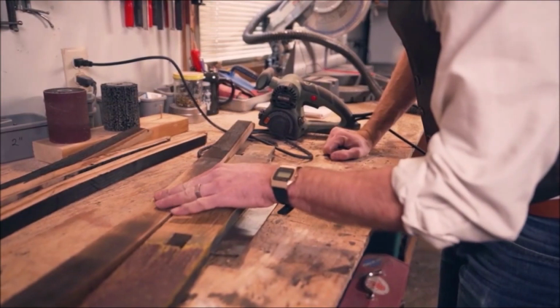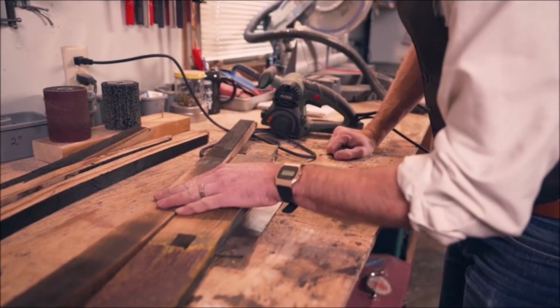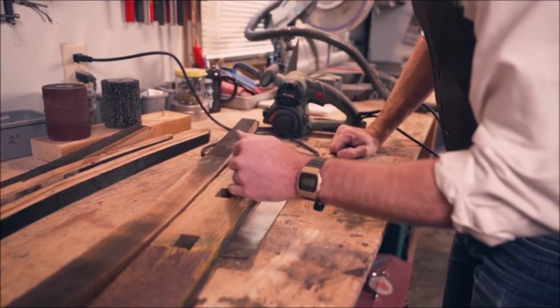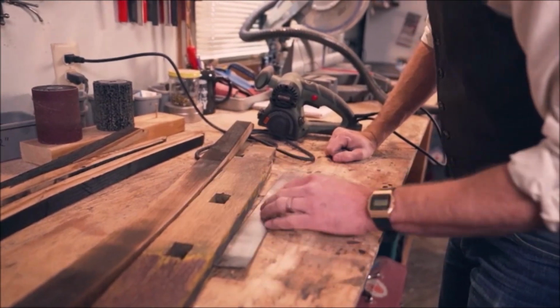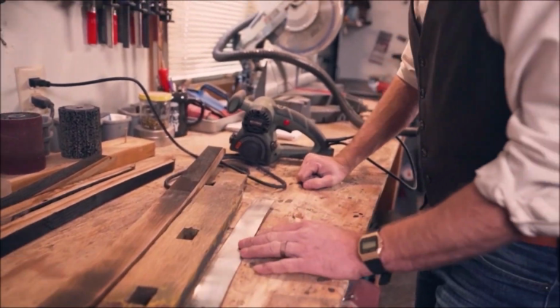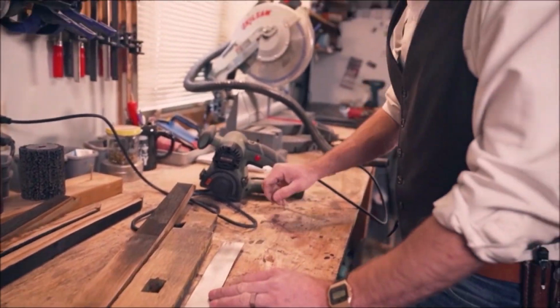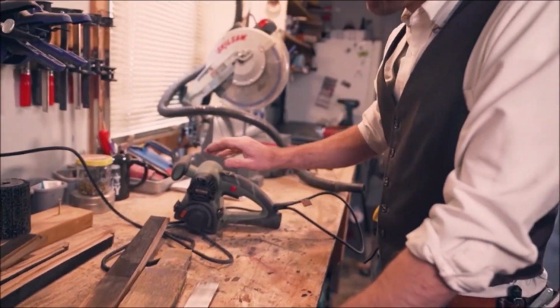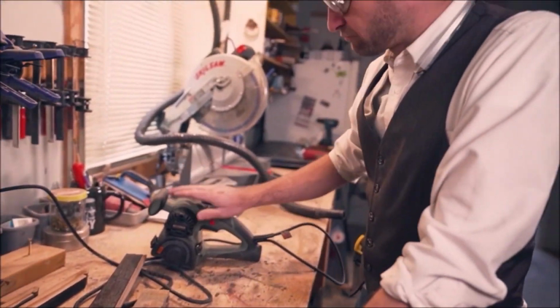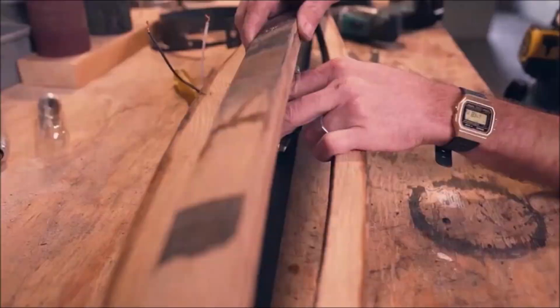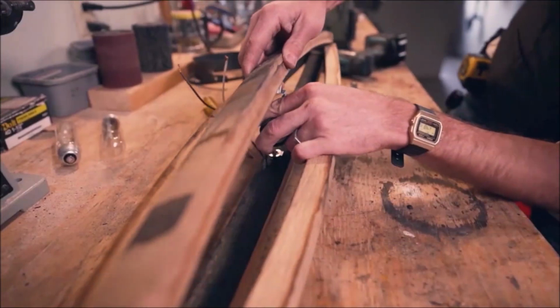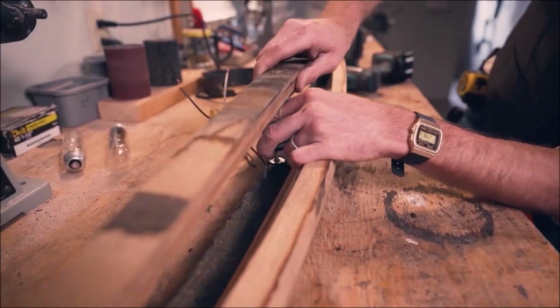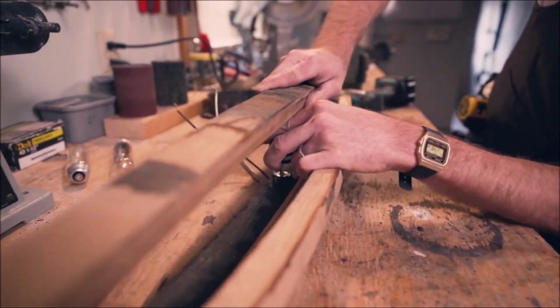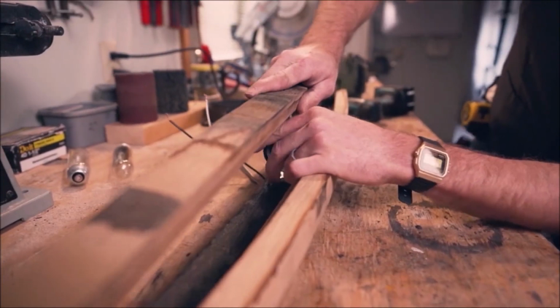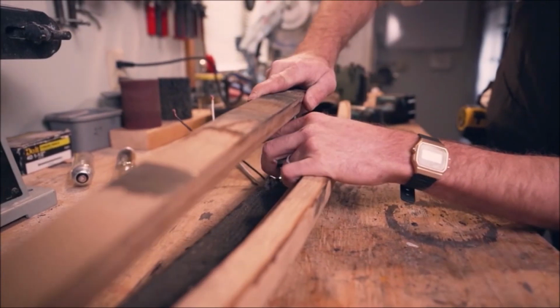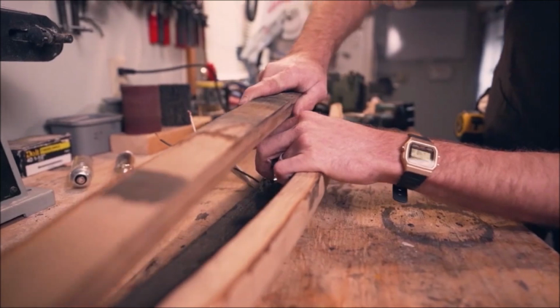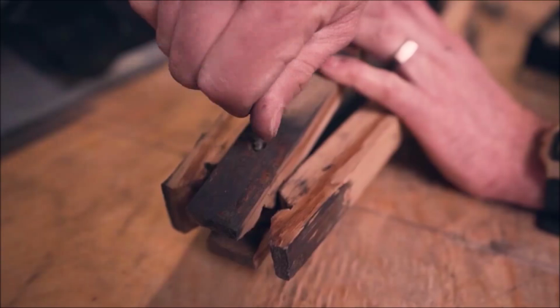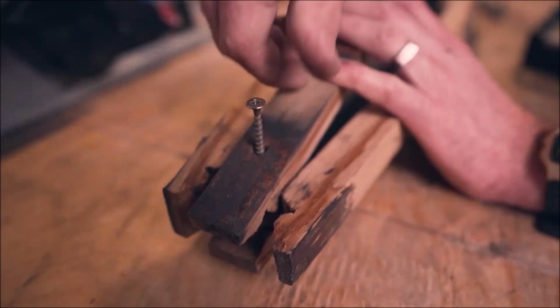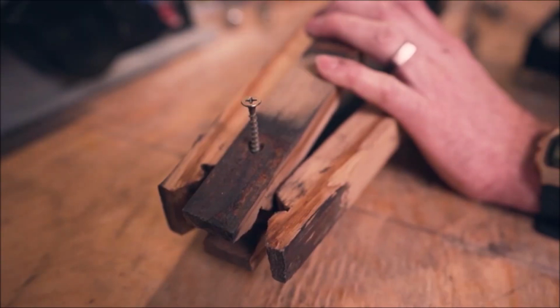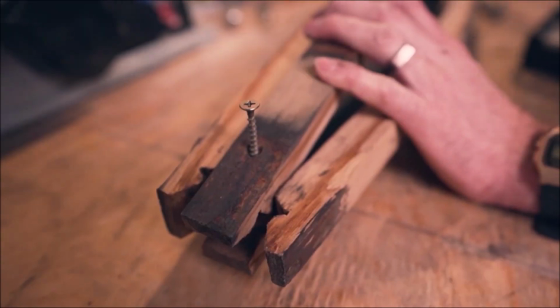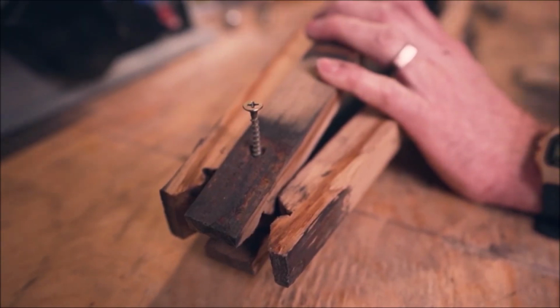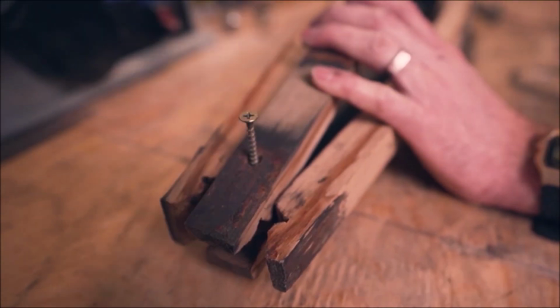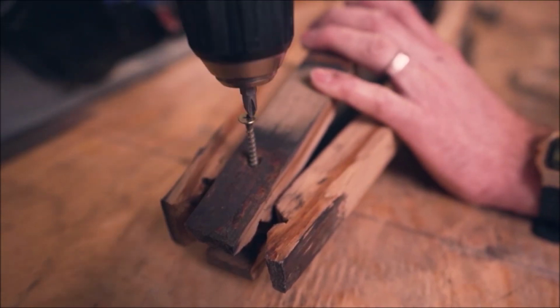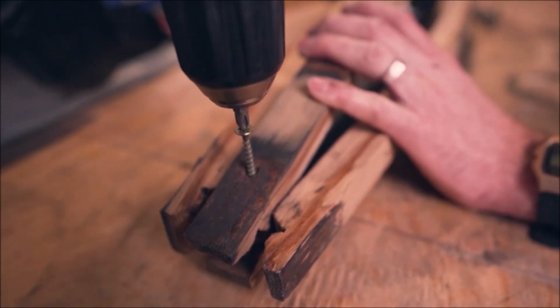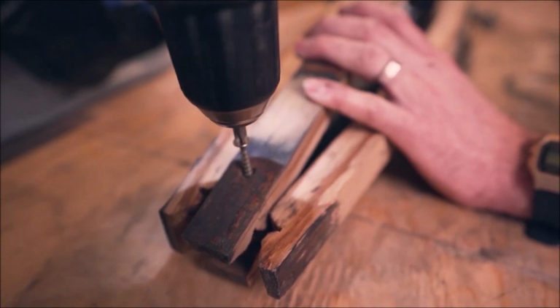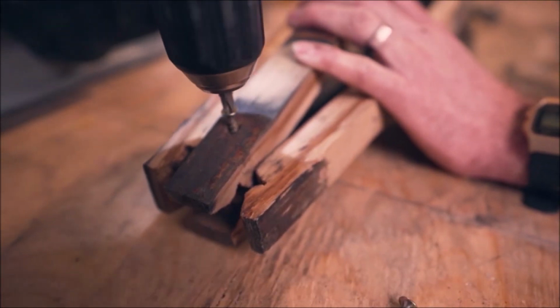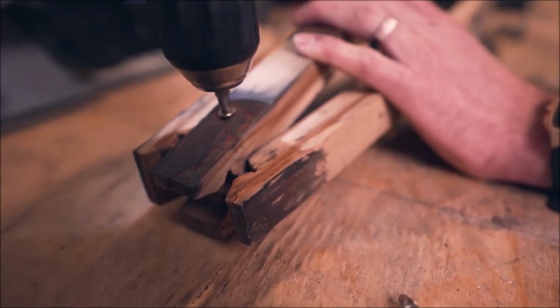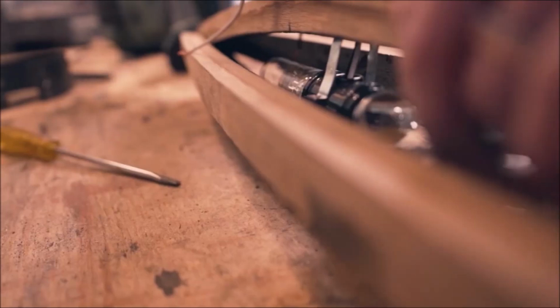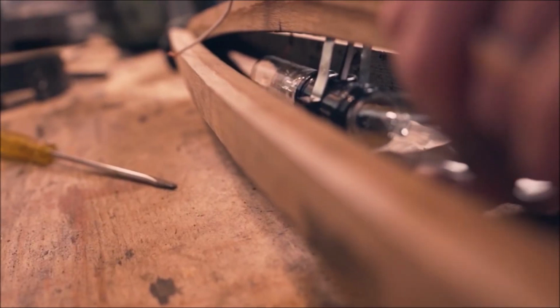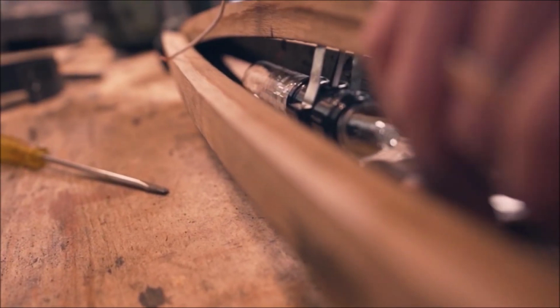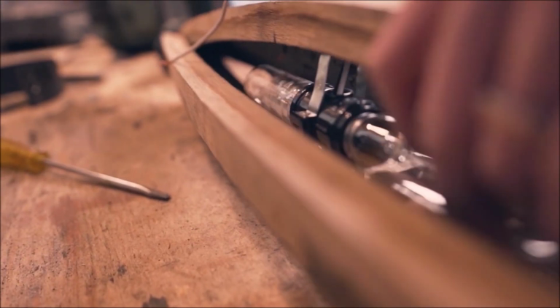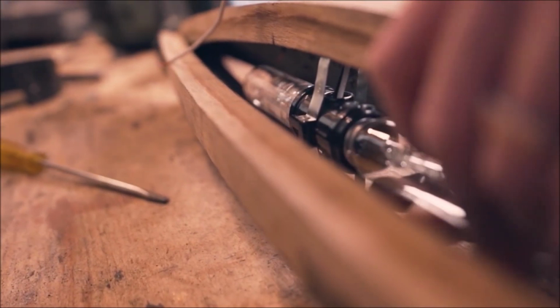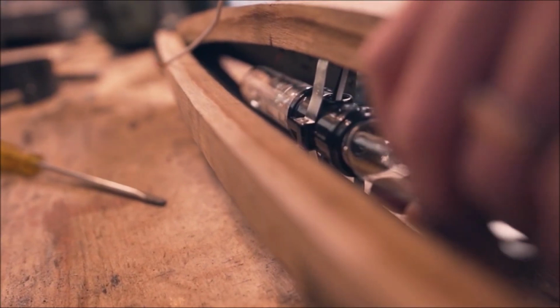The Restorer can be fitted with any type of roller, from sanding sleeves and abrasives to wire wheels and everything in between.